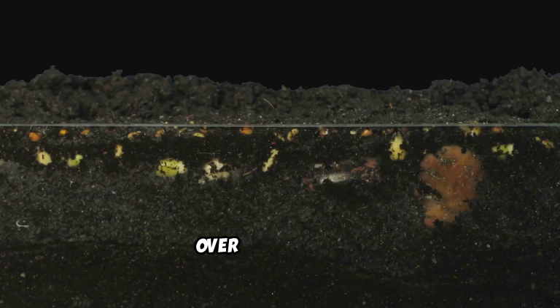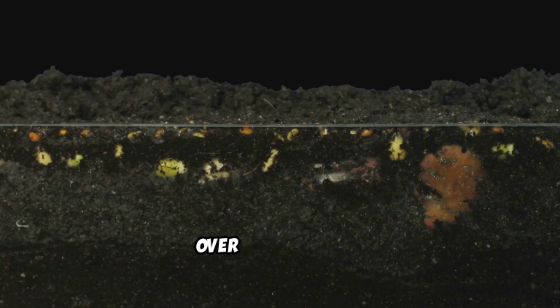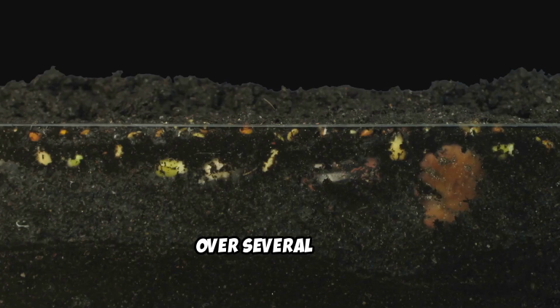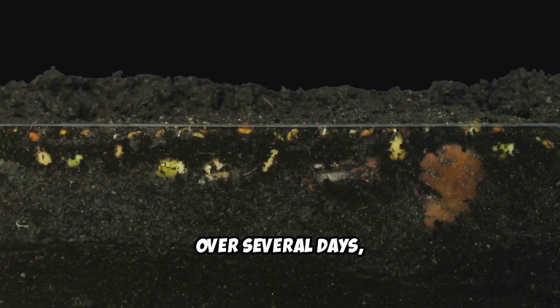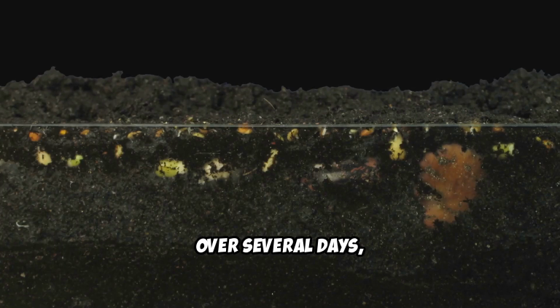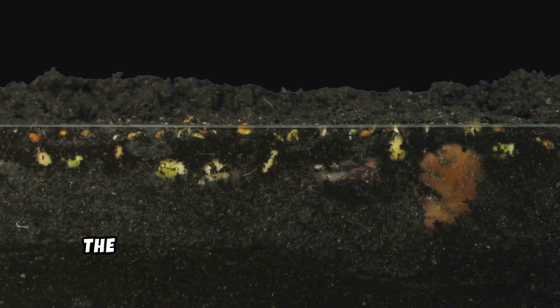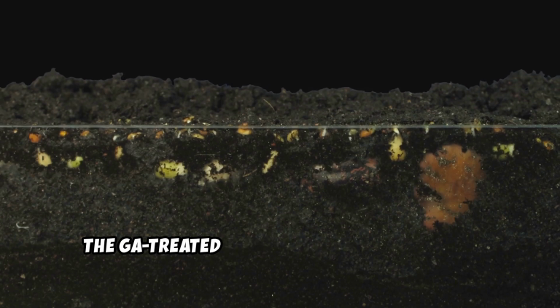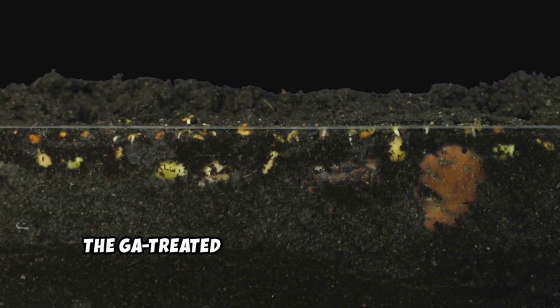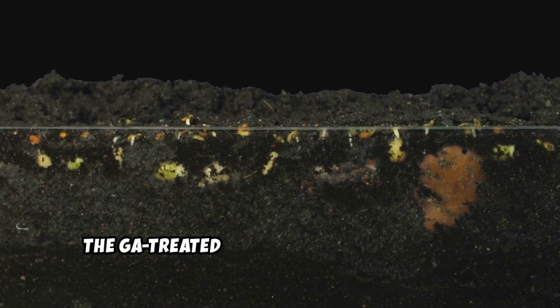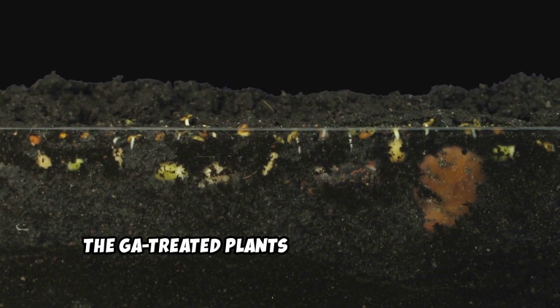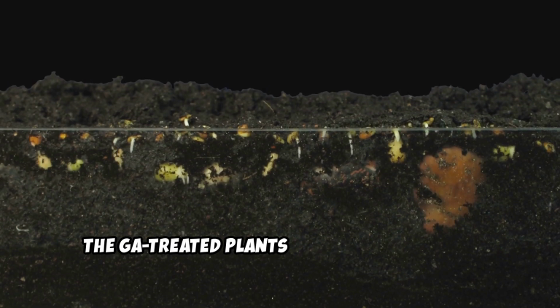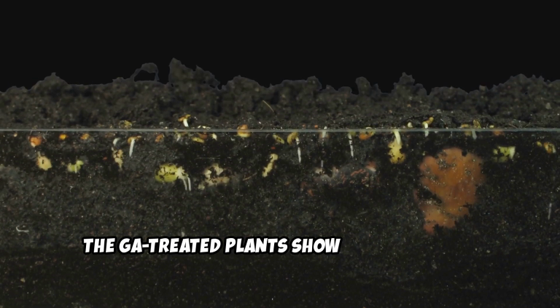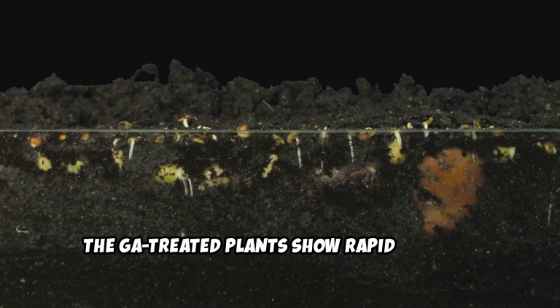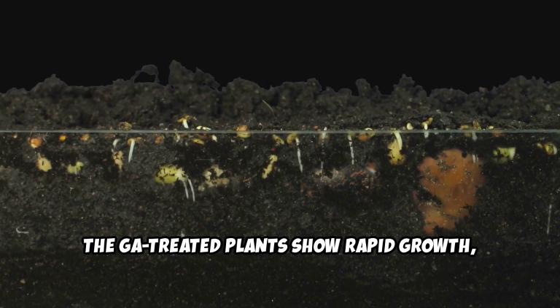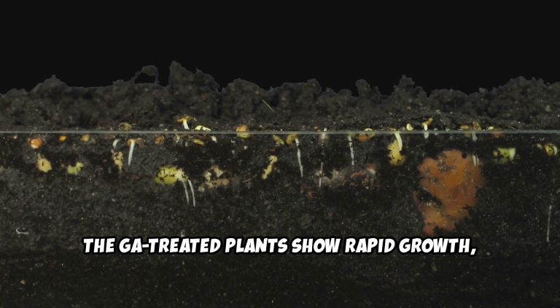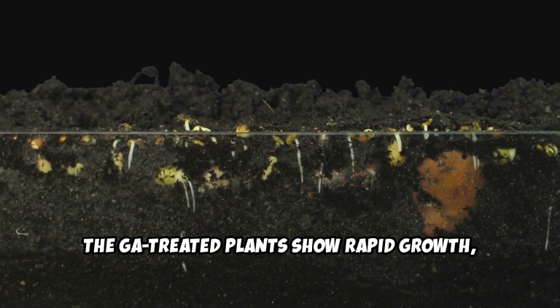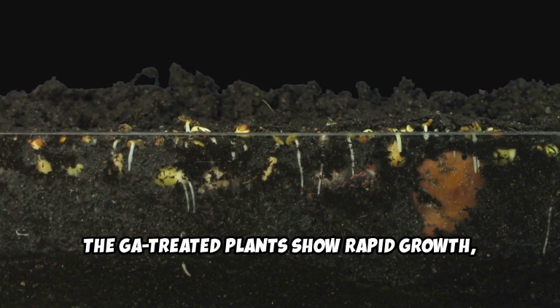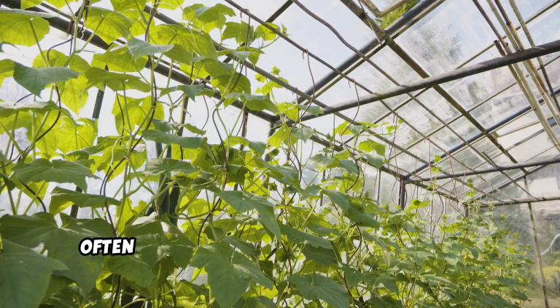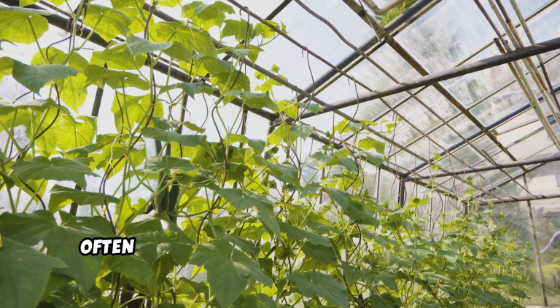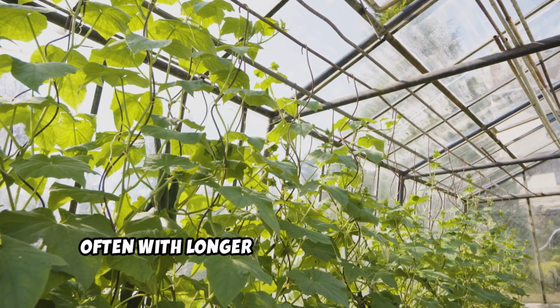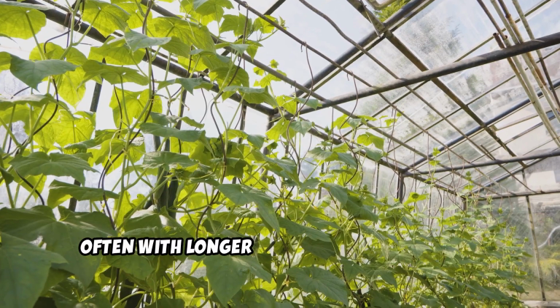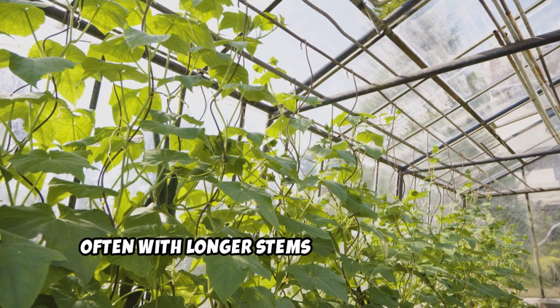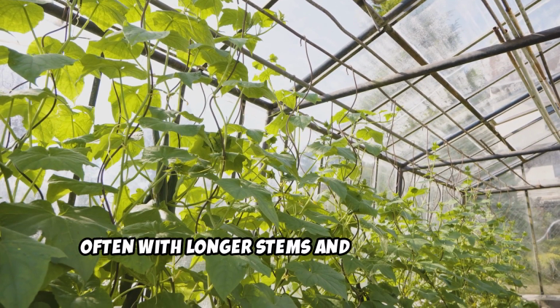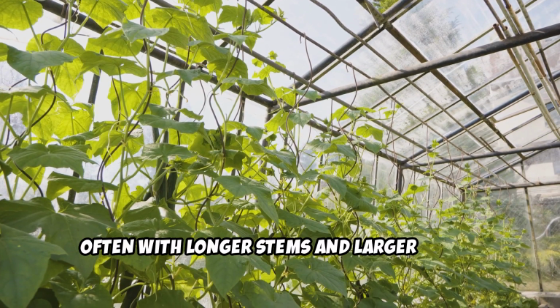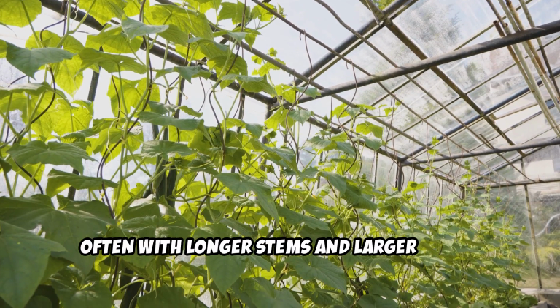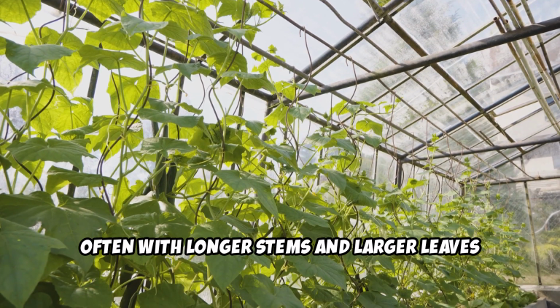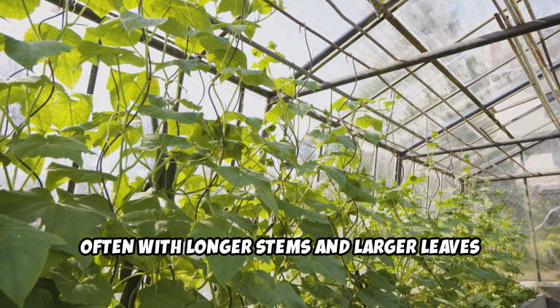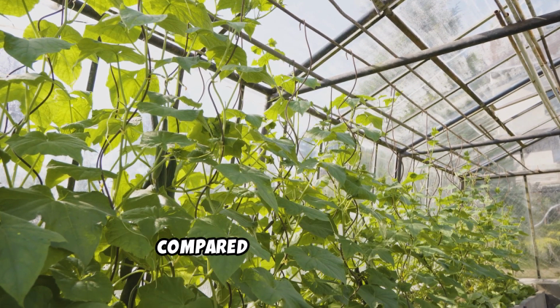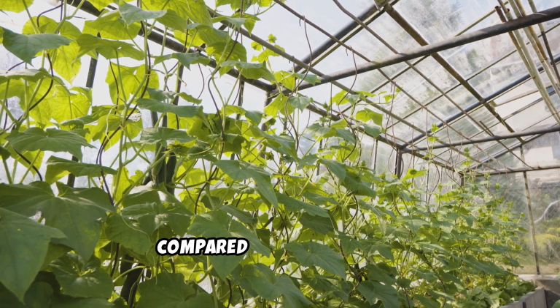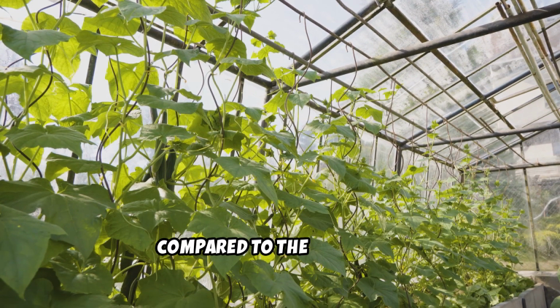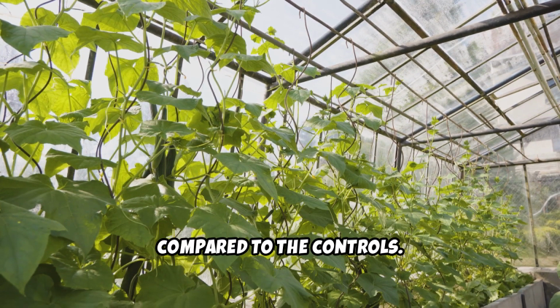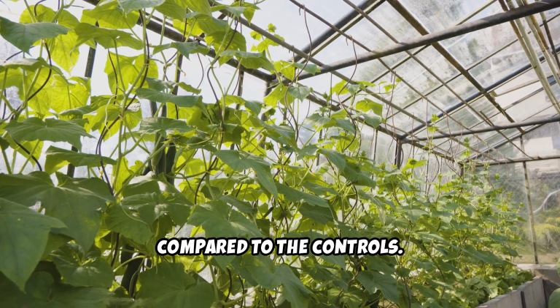Over several days, the GA-treated plants show rapid growth, often with longer stems and larger leaves compared to the controls.